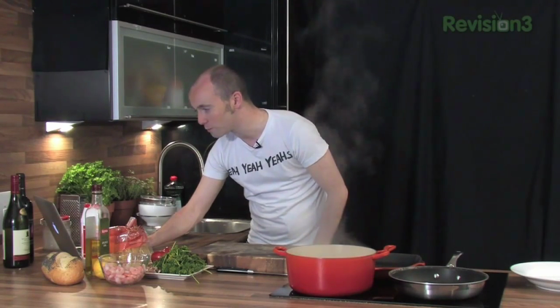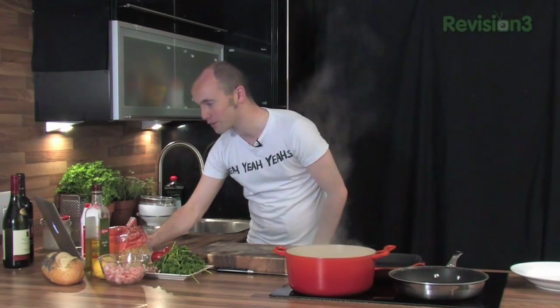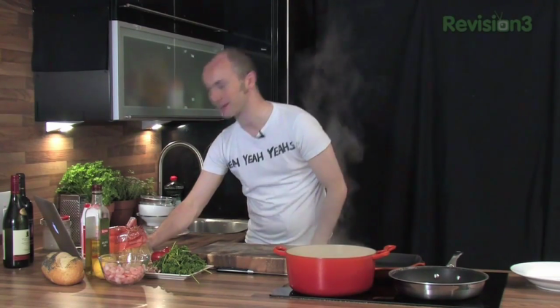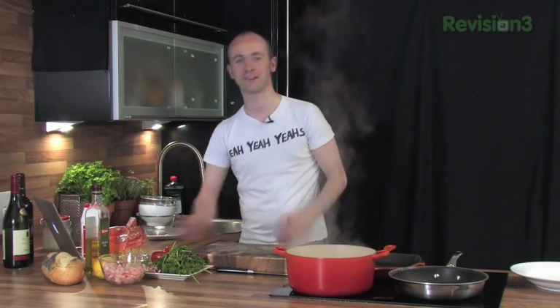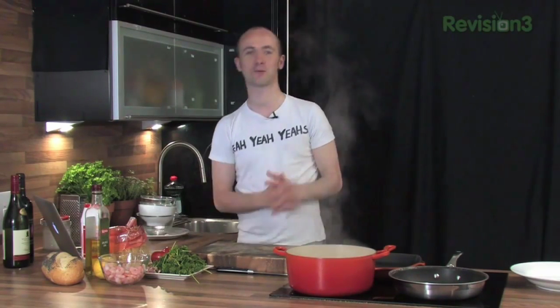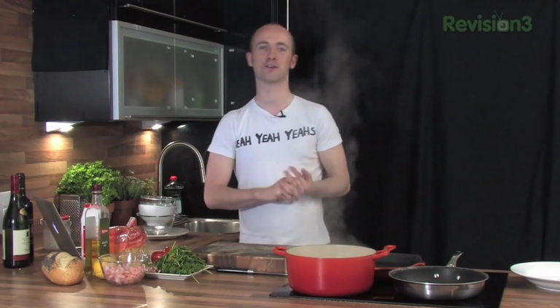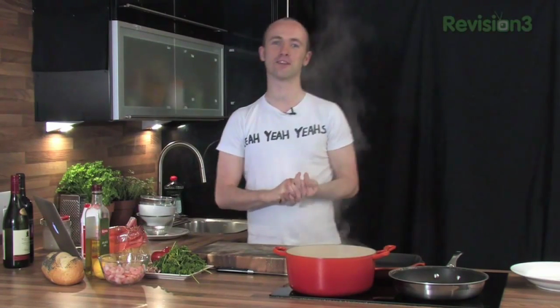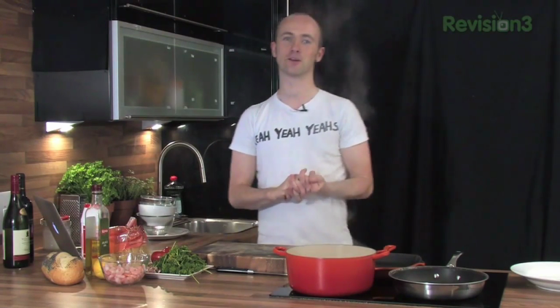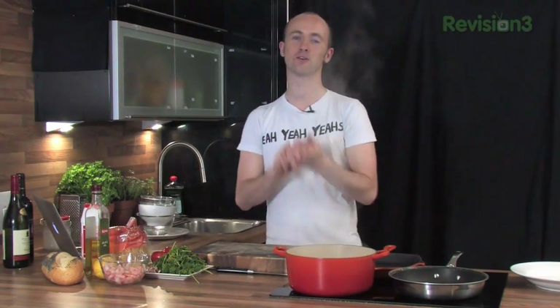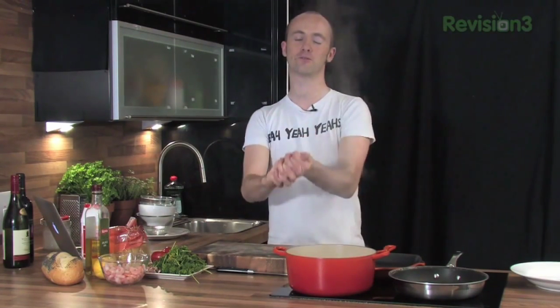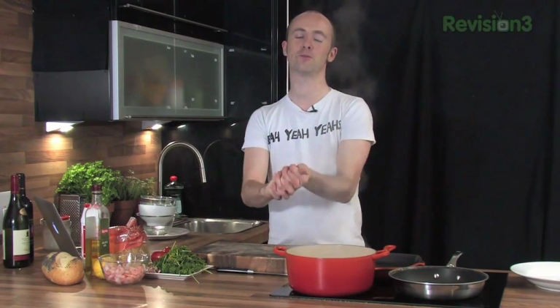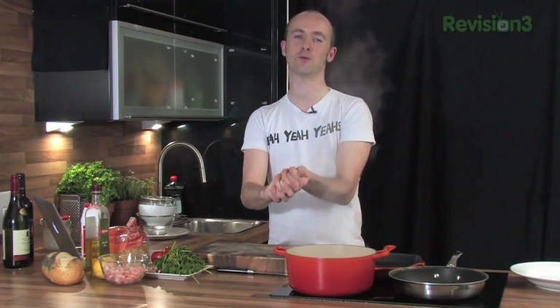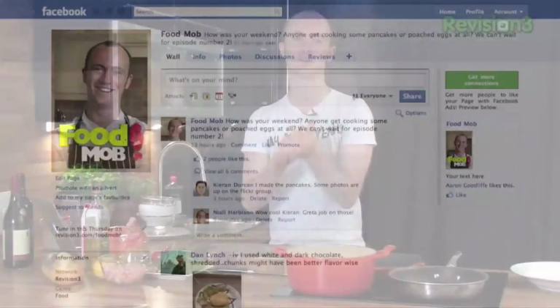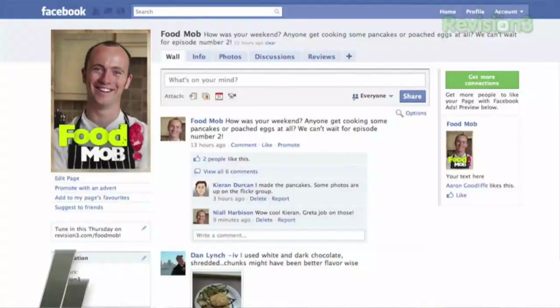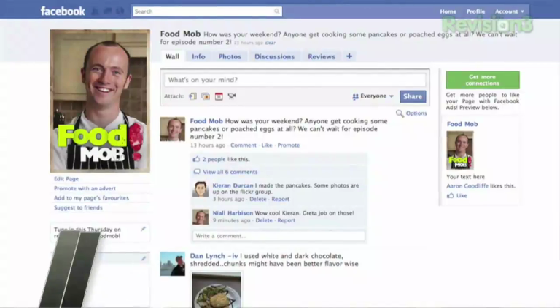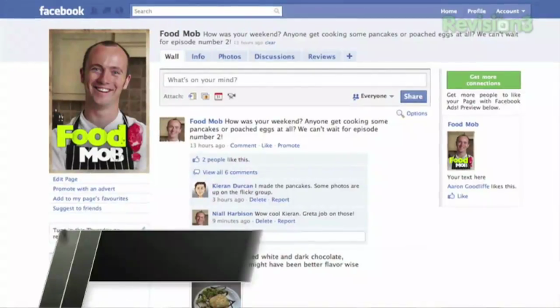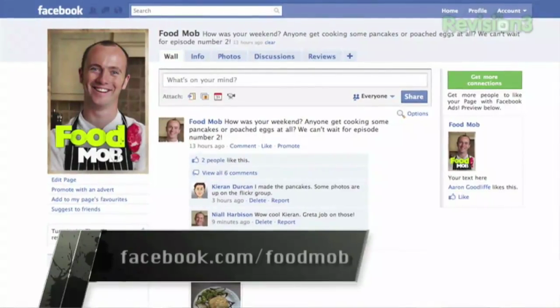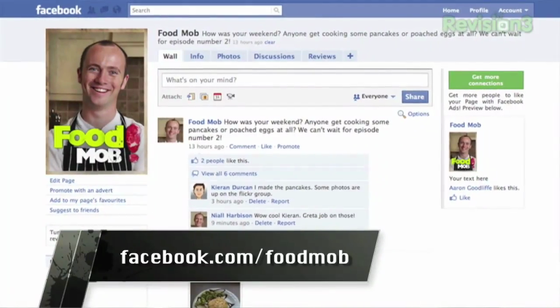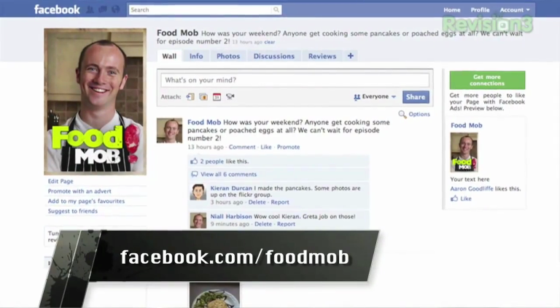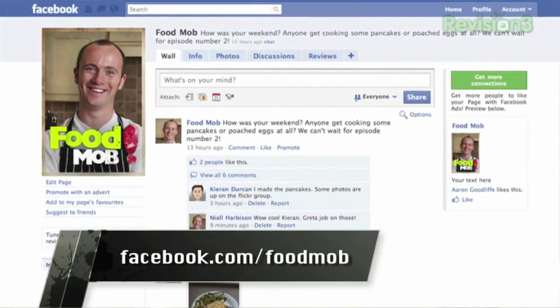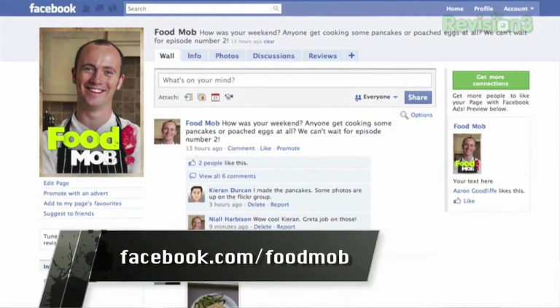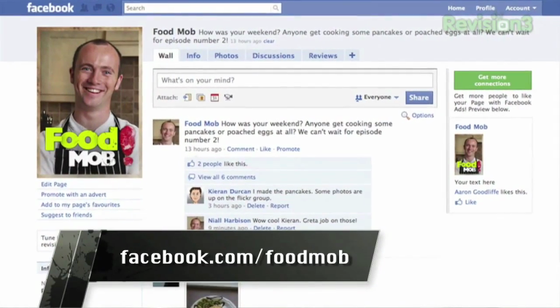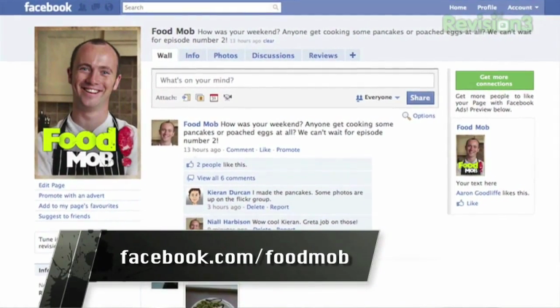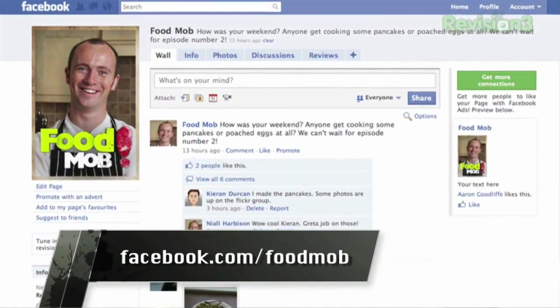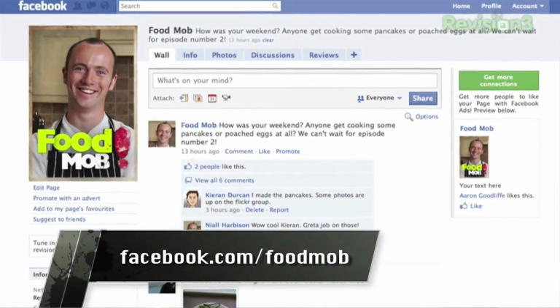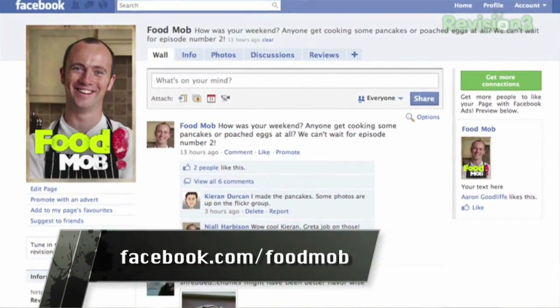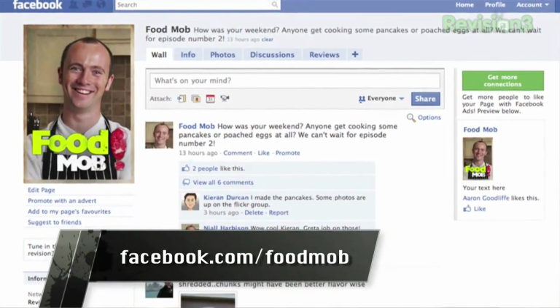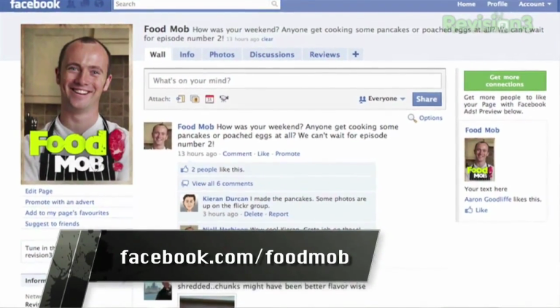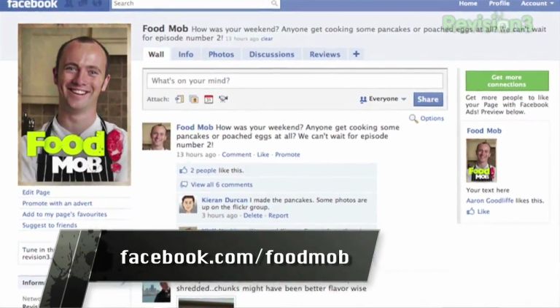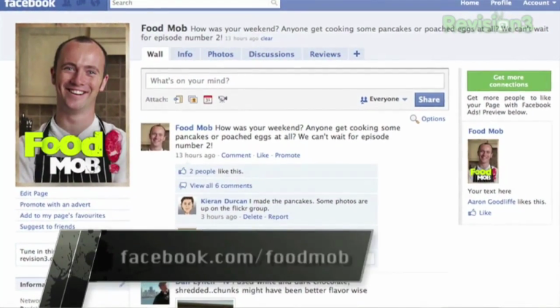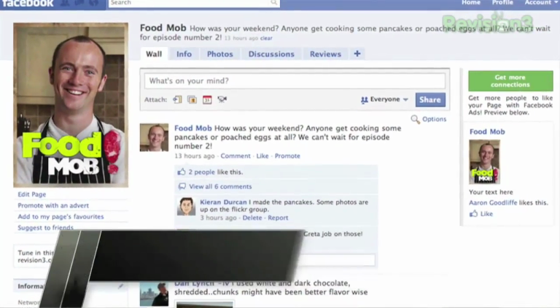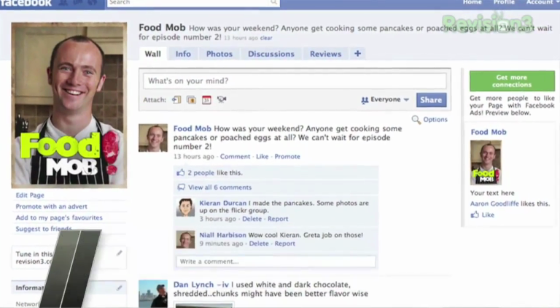One more thing I spotted on Facebook. For all of you people who want to interact on Facebook, we've got really cool behind-the-scenes content going up there - photos, stuff like that. Great interaction.